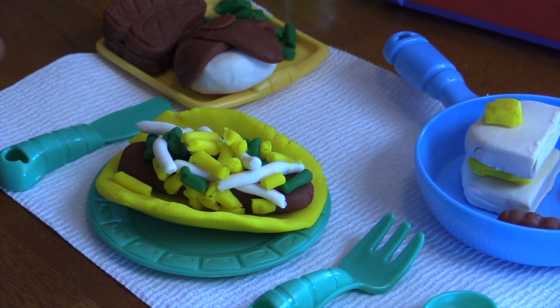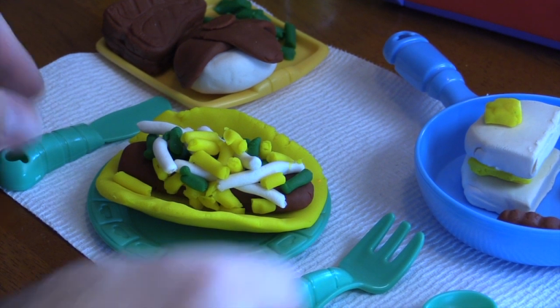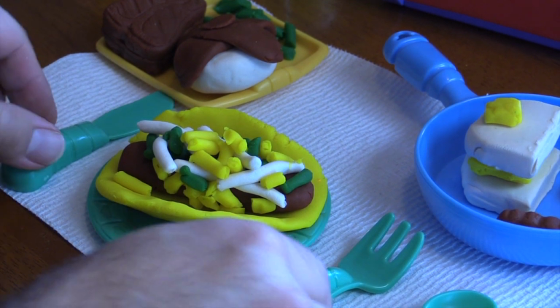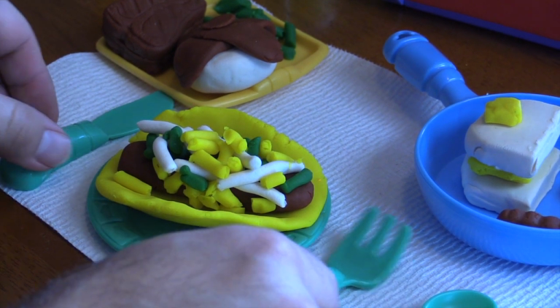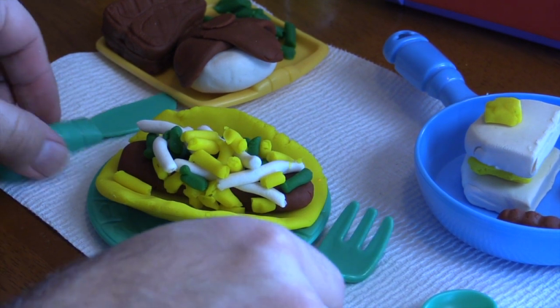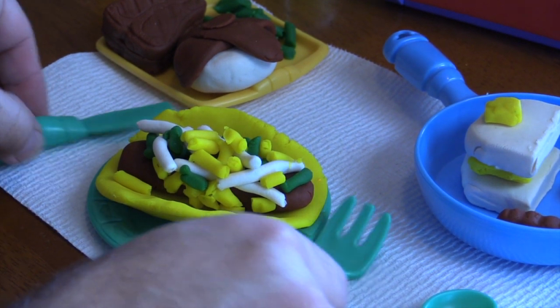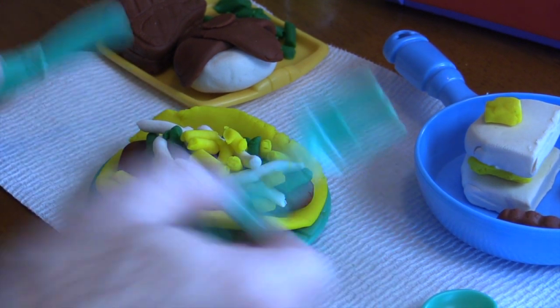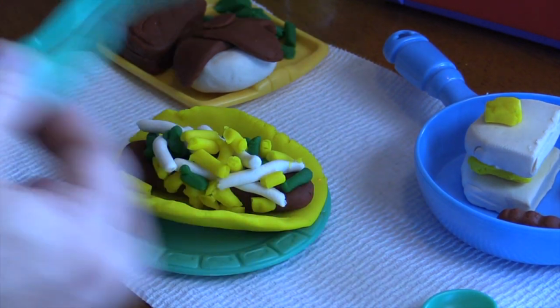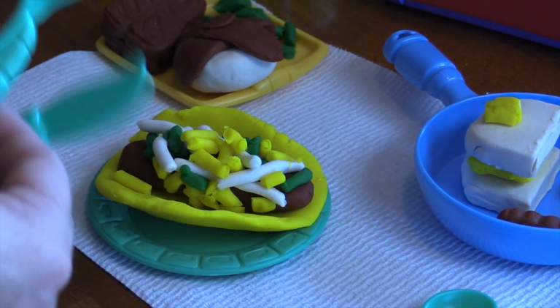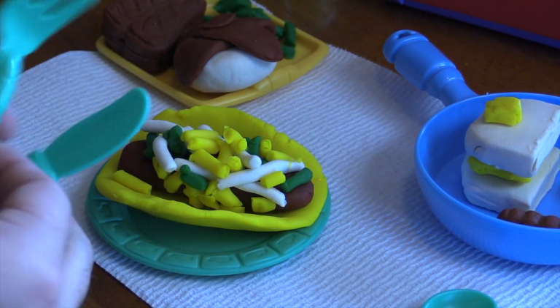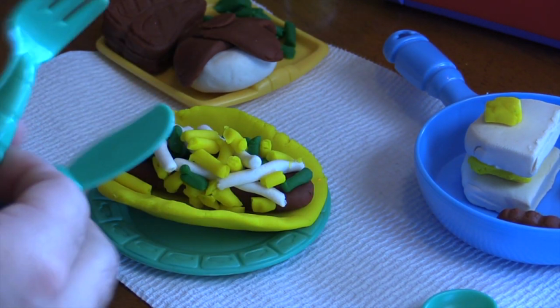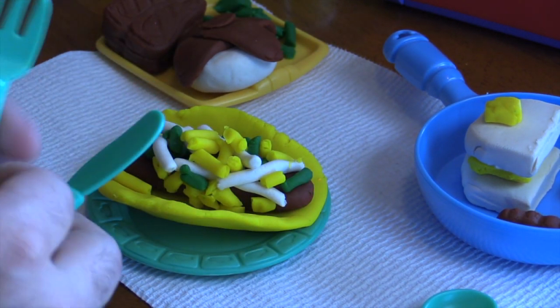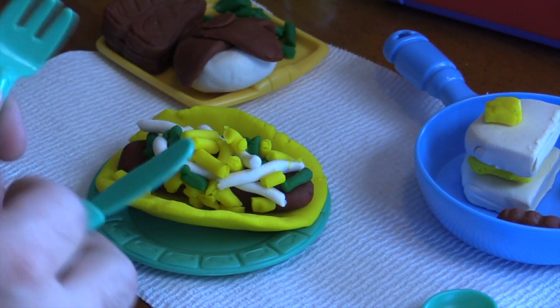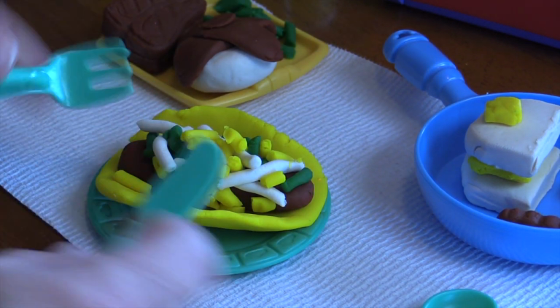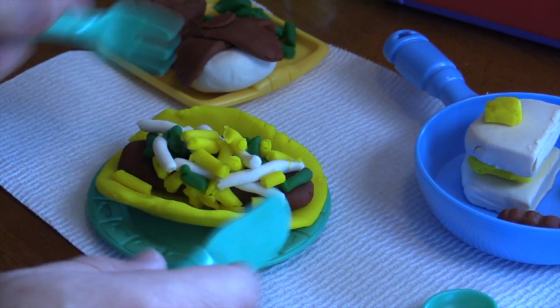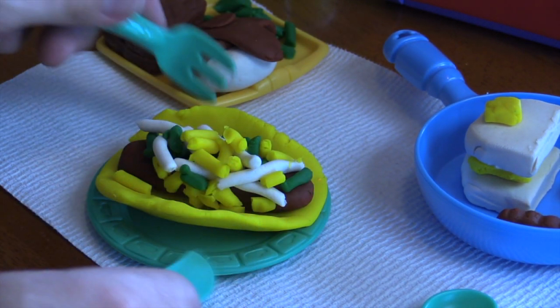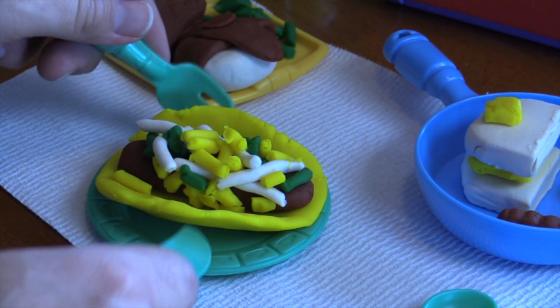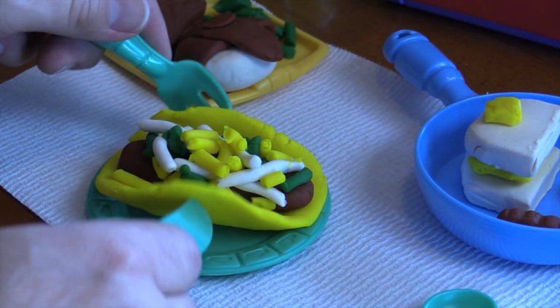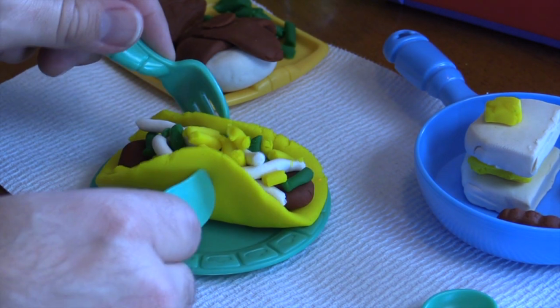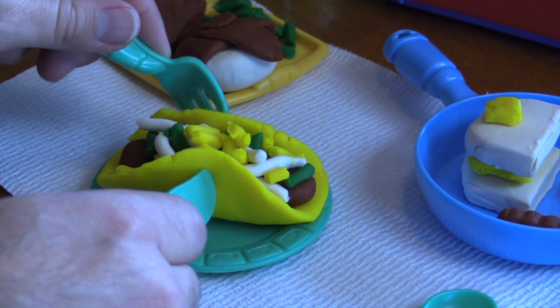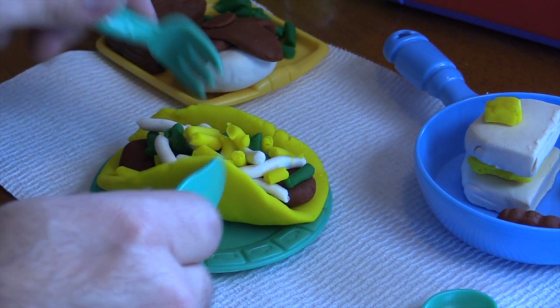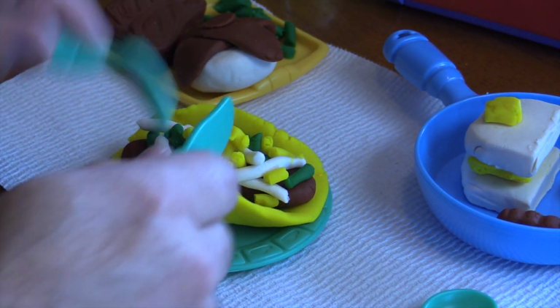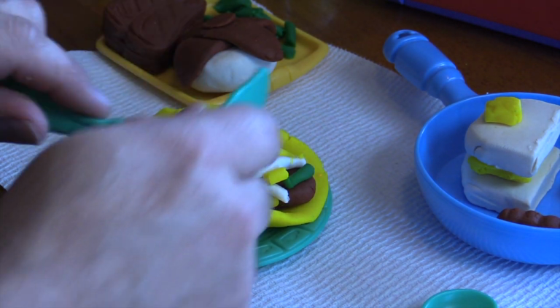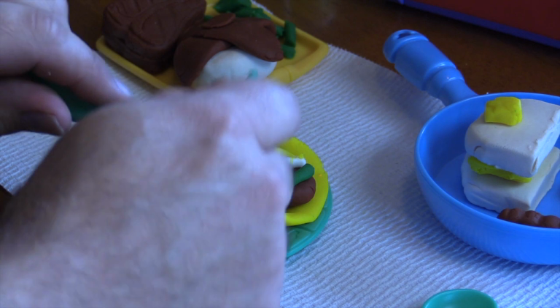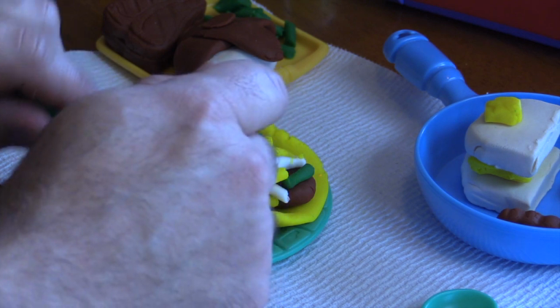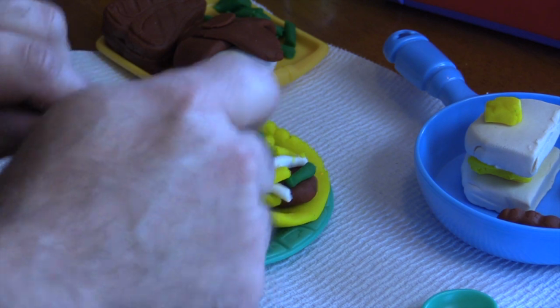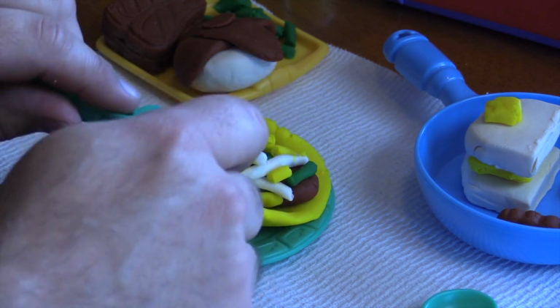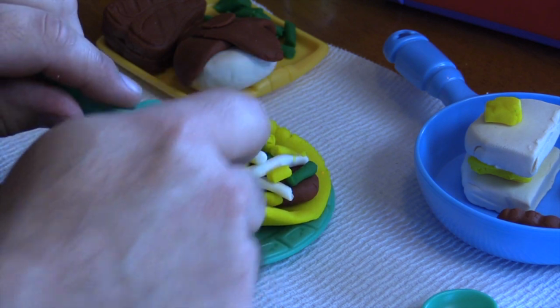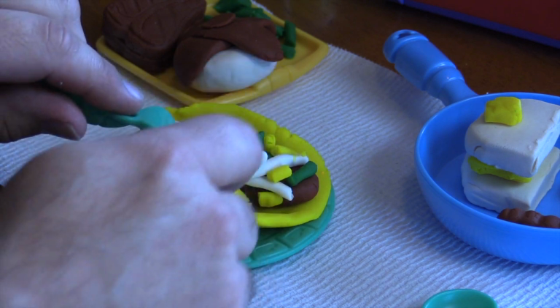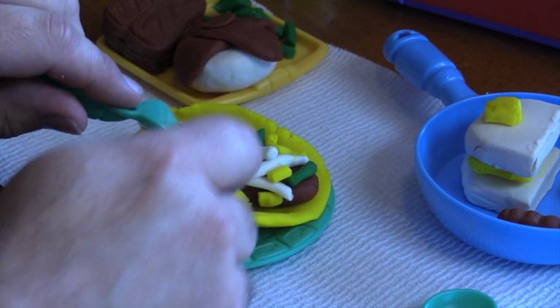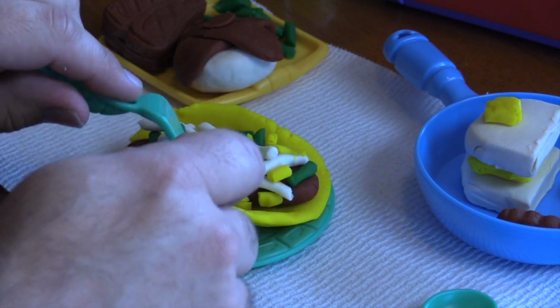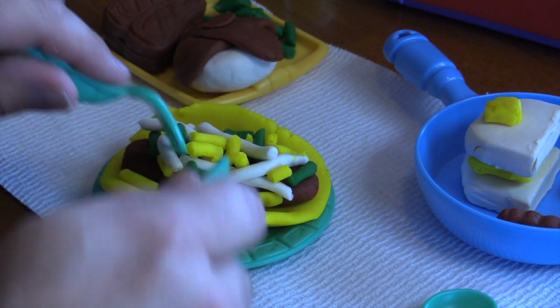We're gonna have some fun, we're gonna play some games. It's Toy Town, hooray!